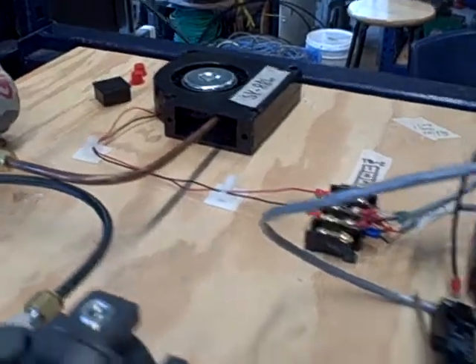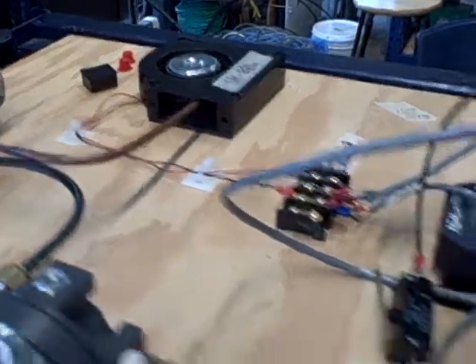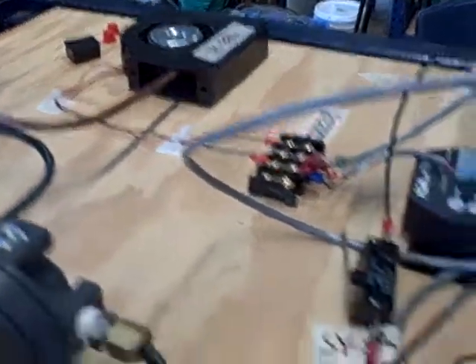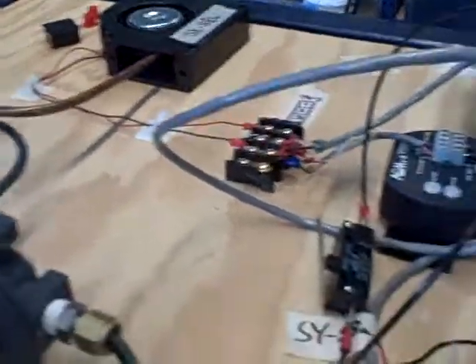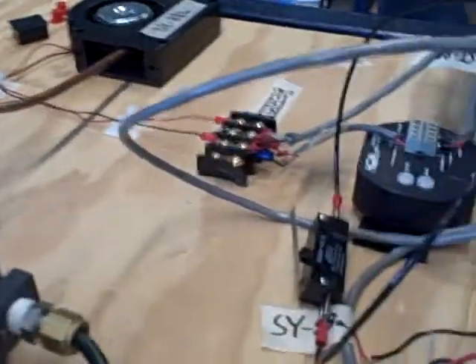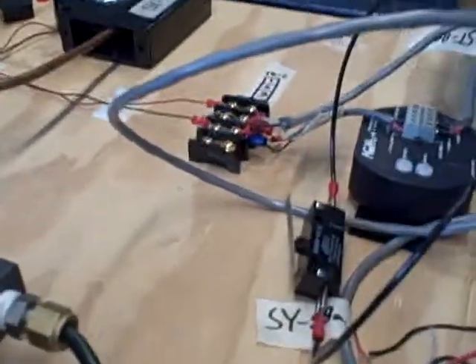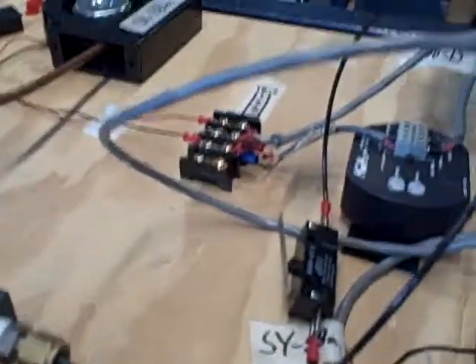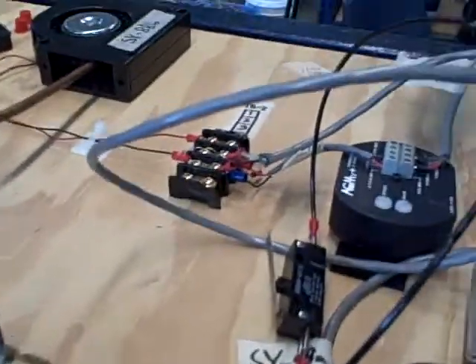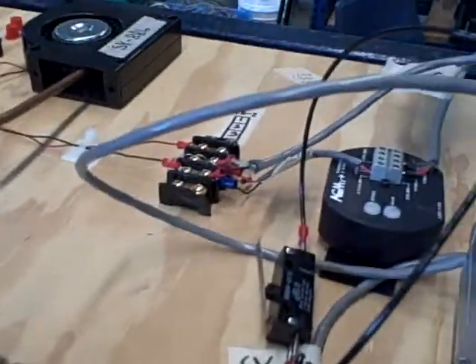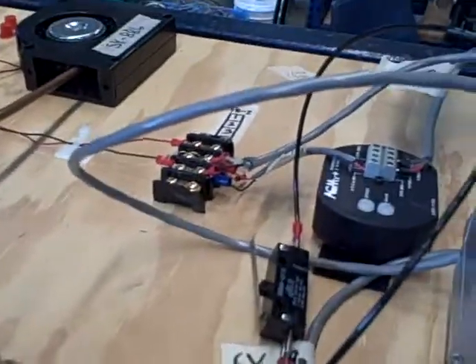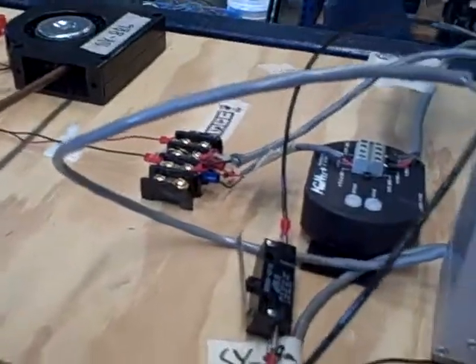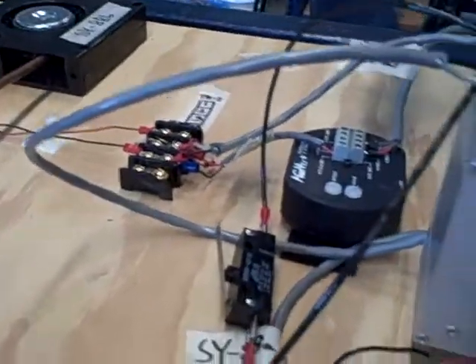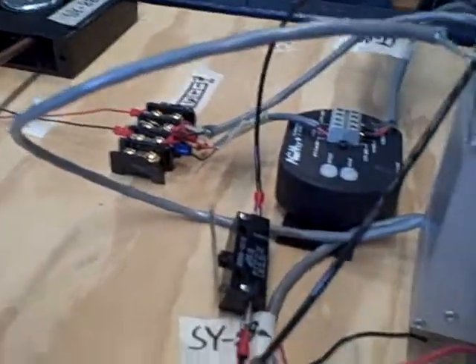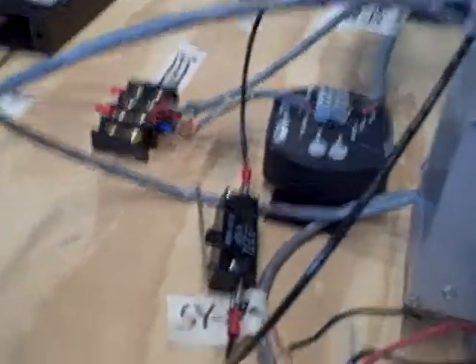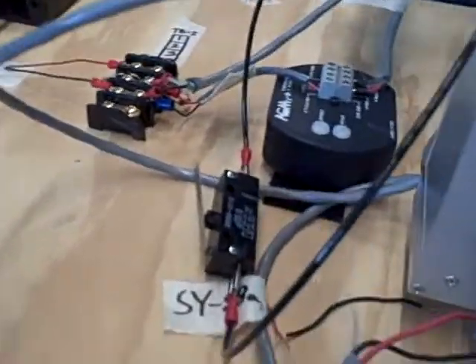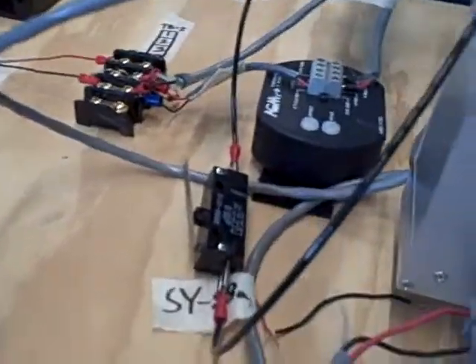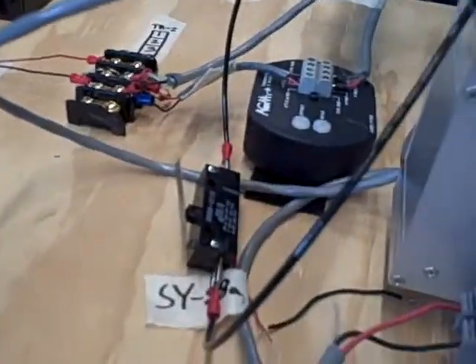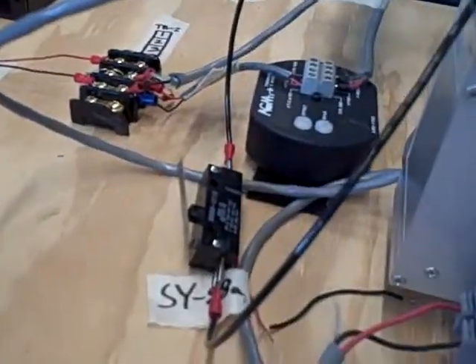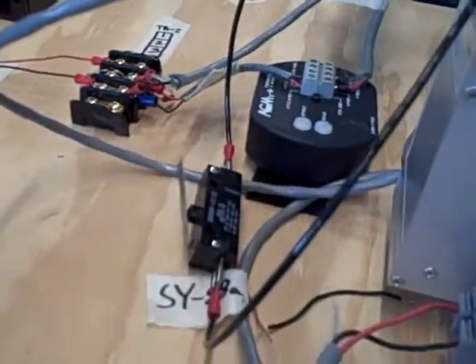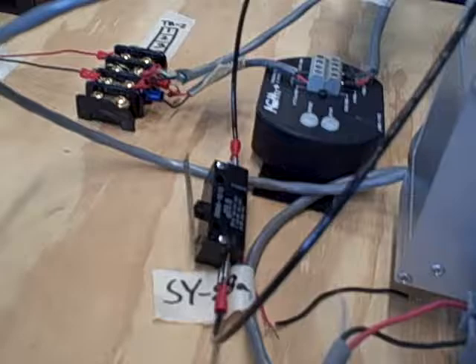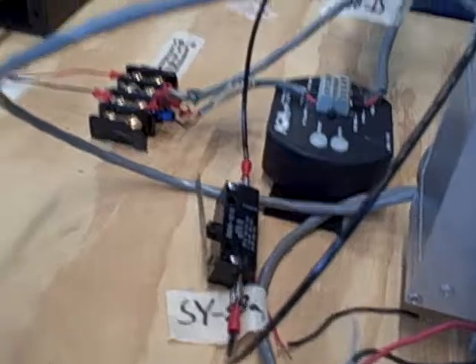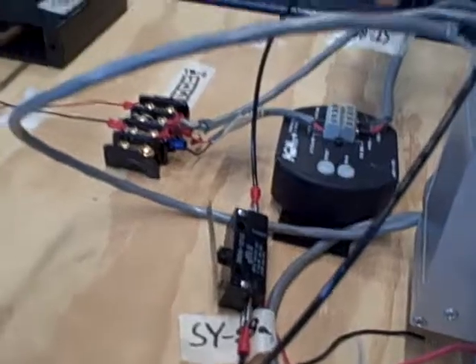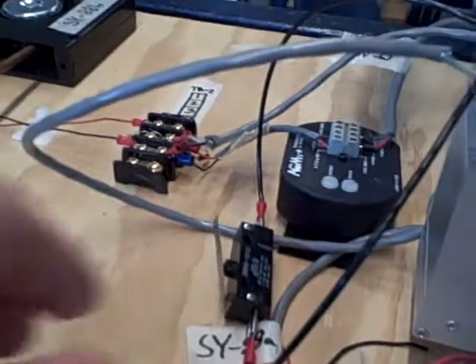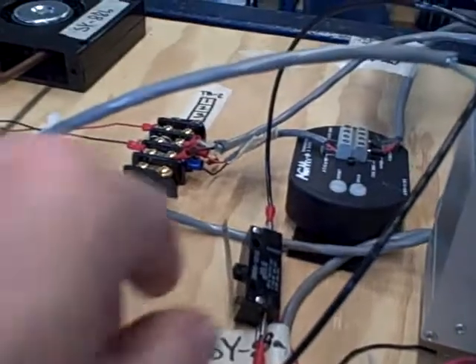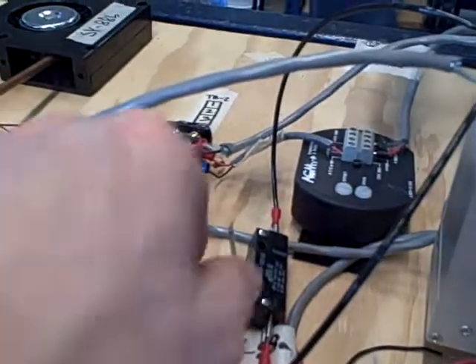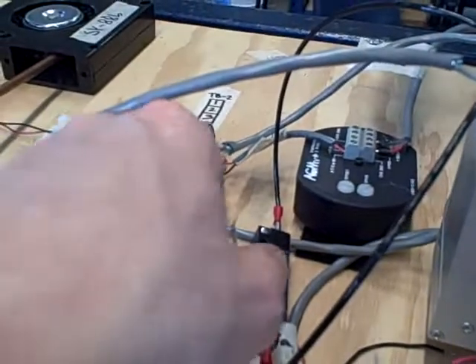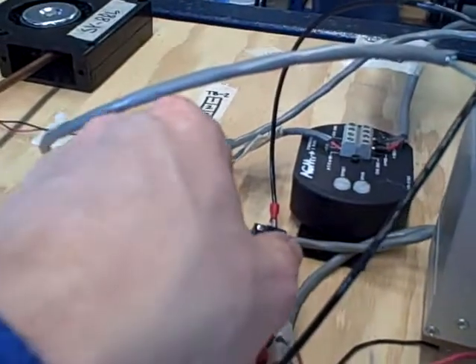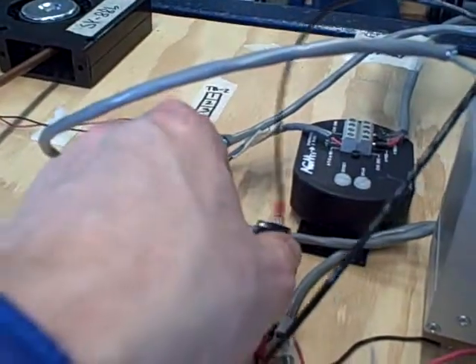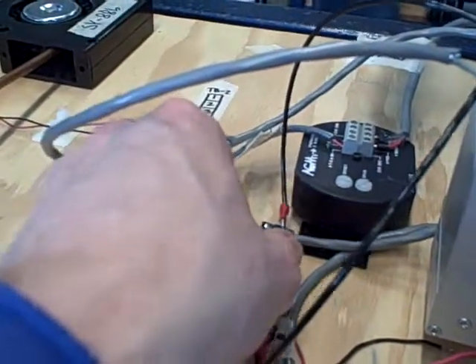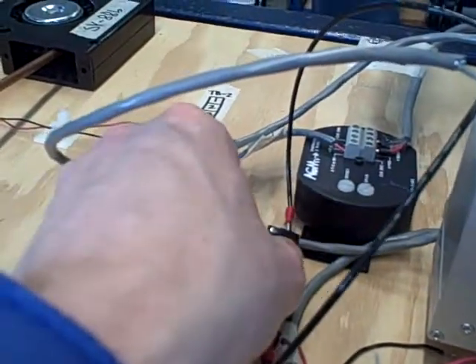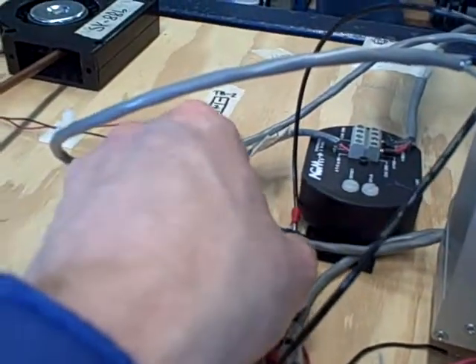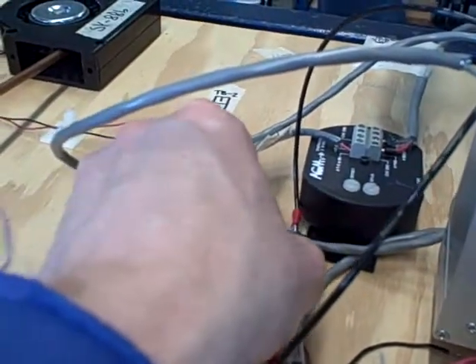Now, being a latching safety system, we have to hit the reset switch in order to make this thing run again.